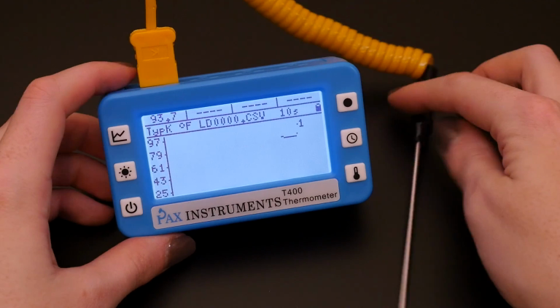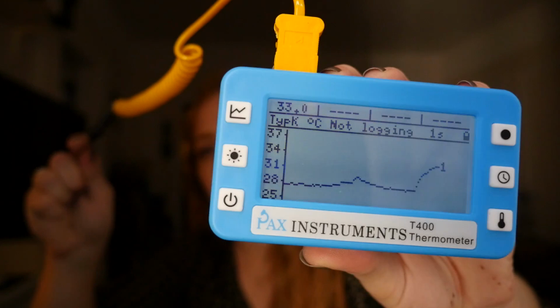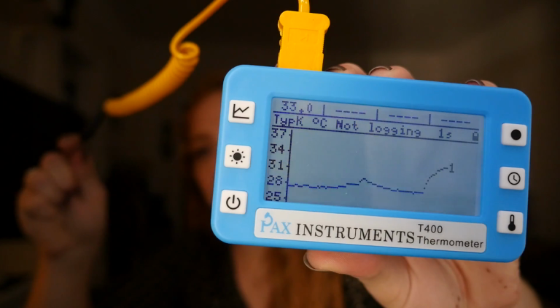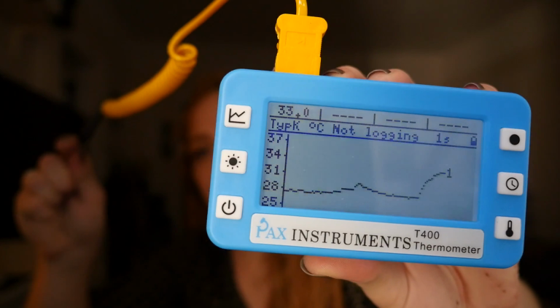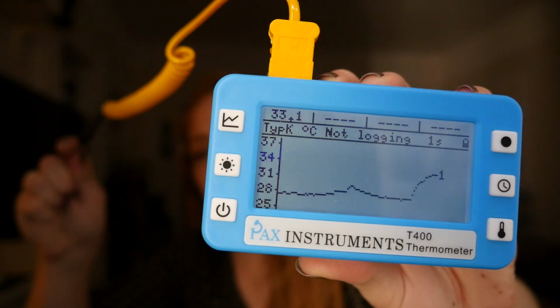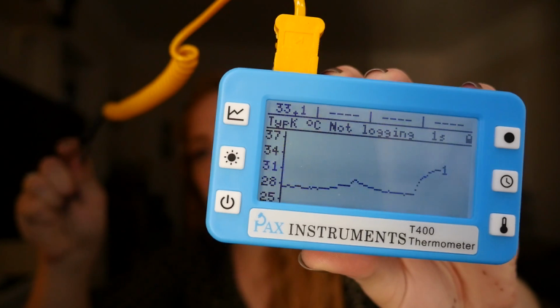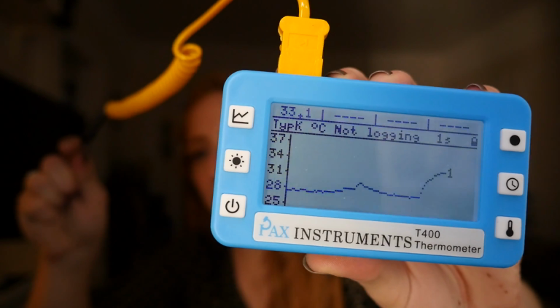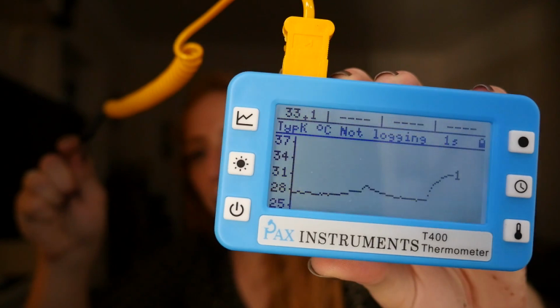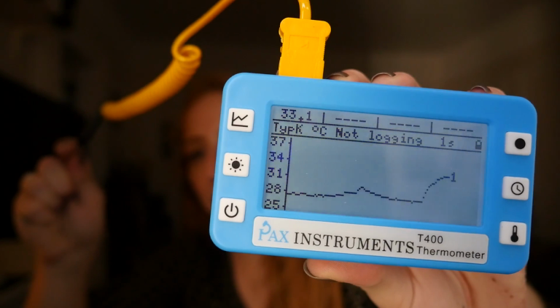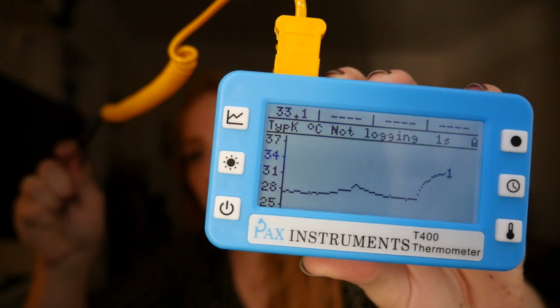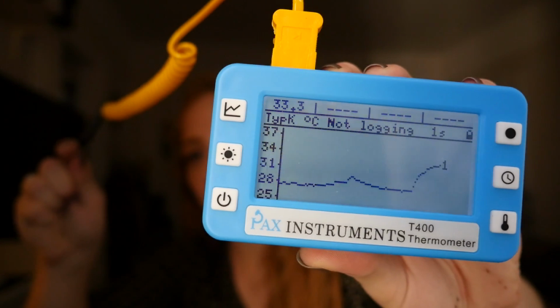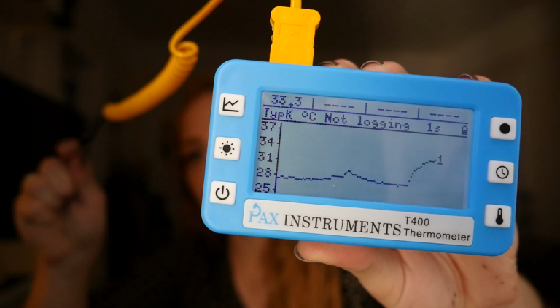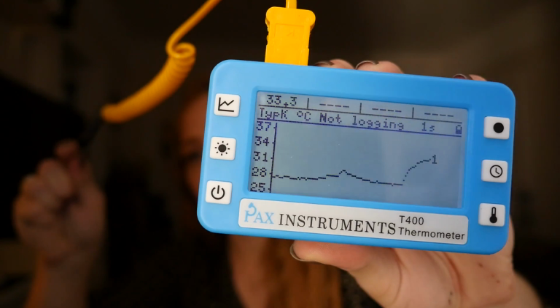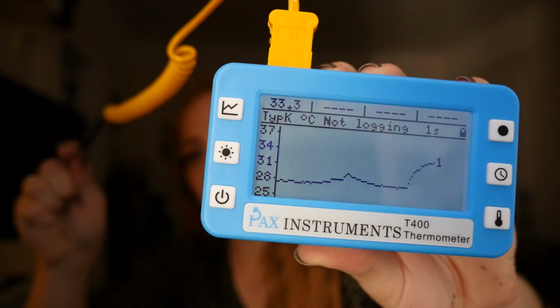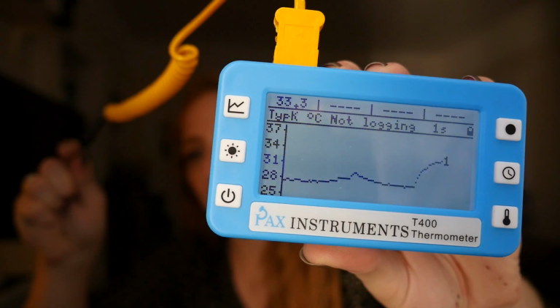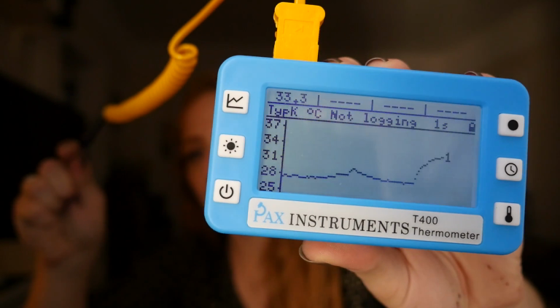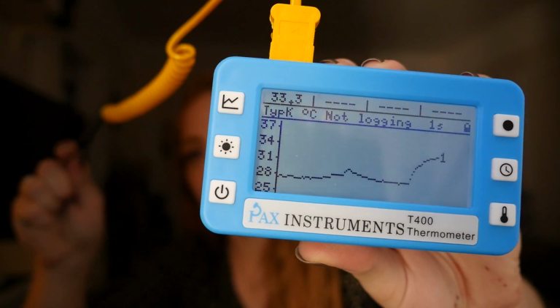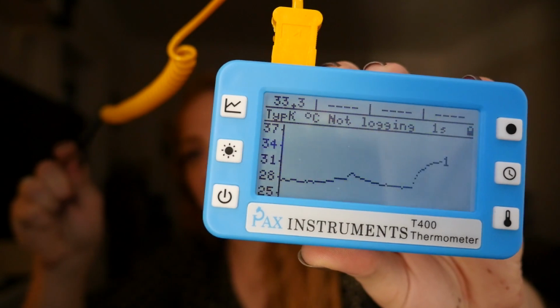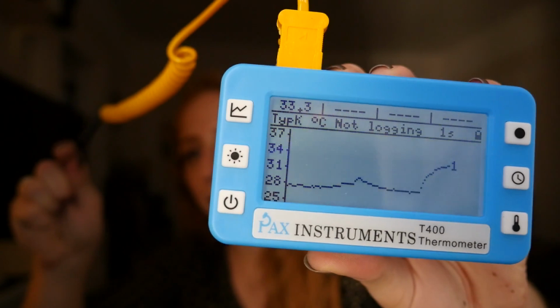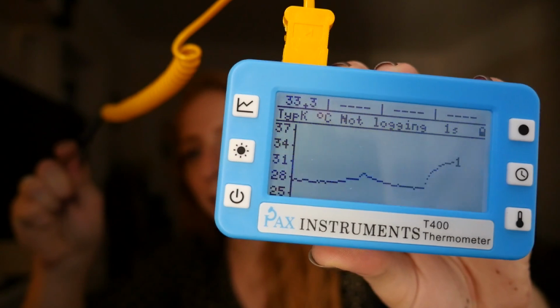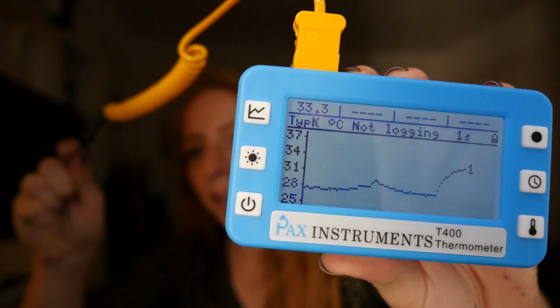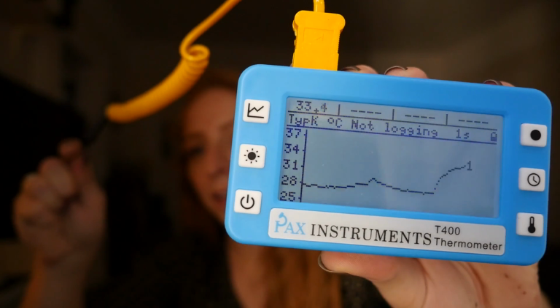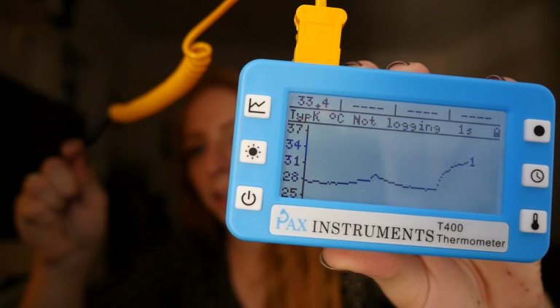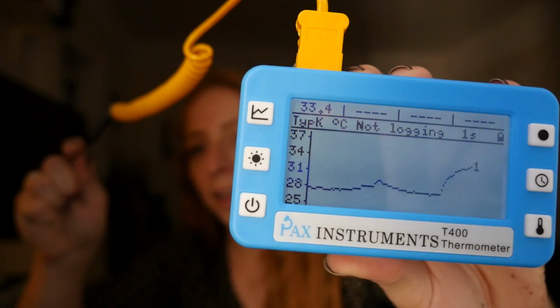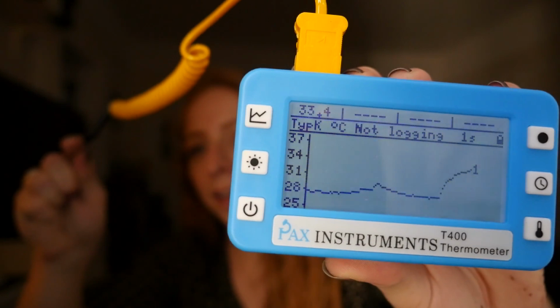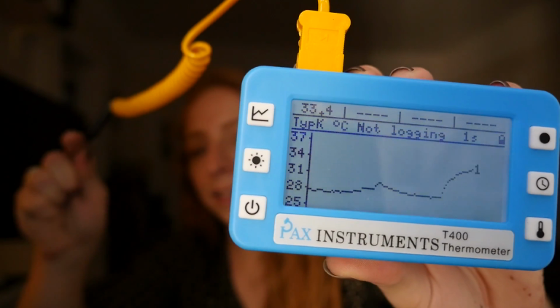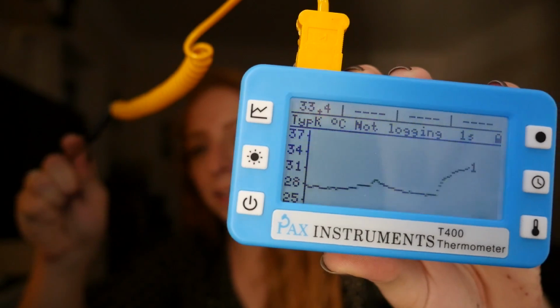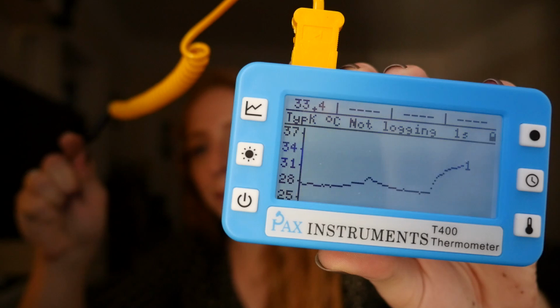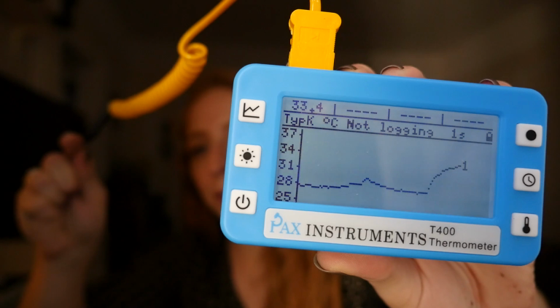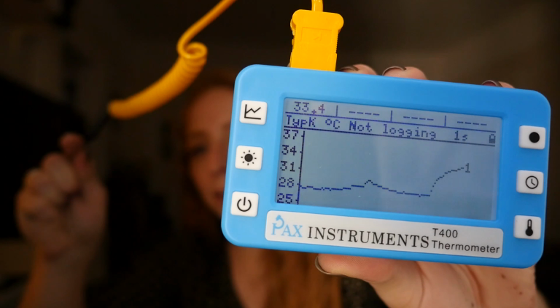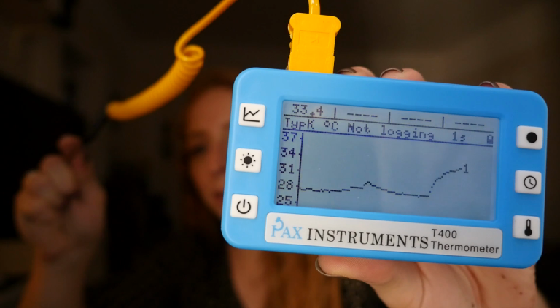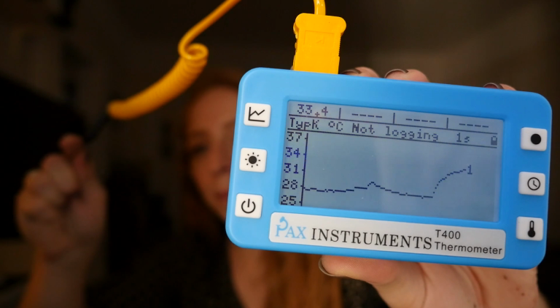Can I make the temperature spike by holding the probe in my hand? Yeah, see how the temperature goes up?